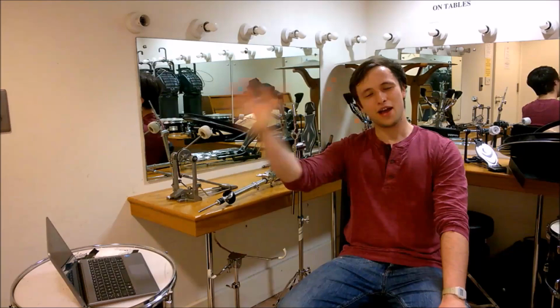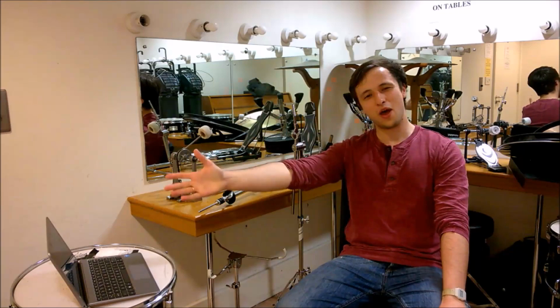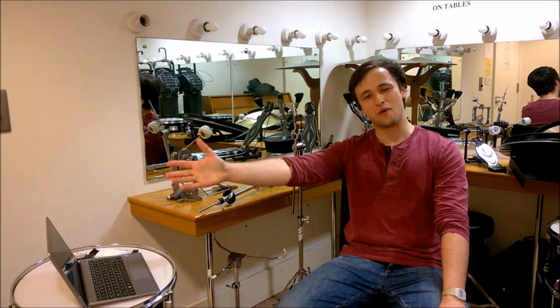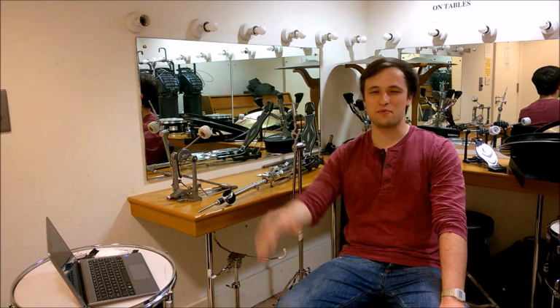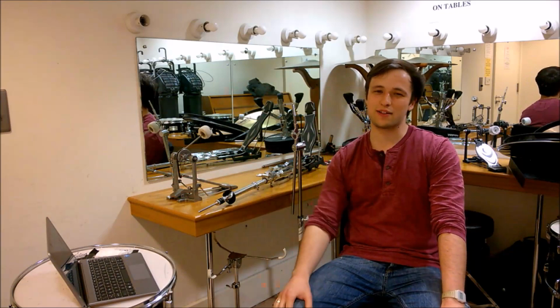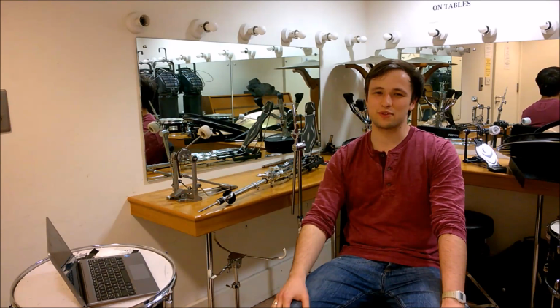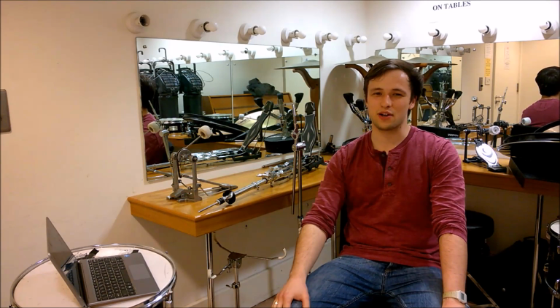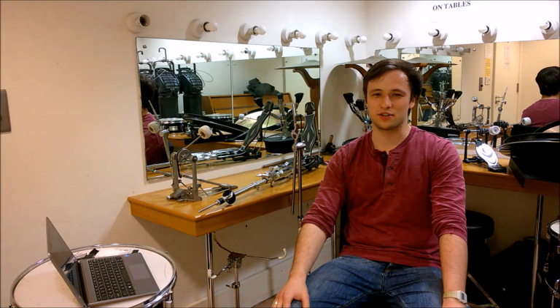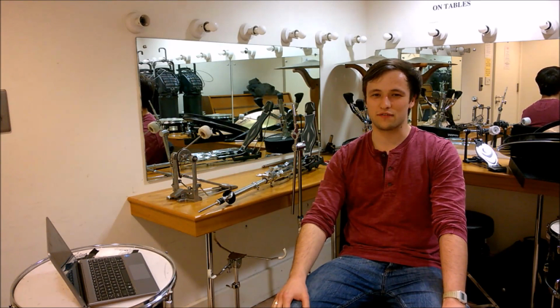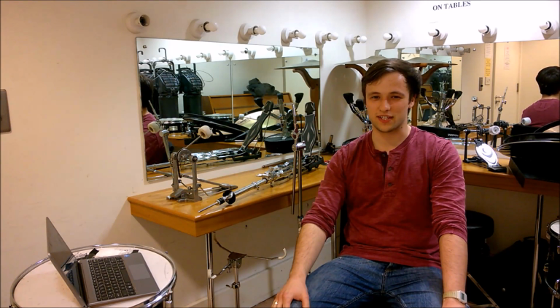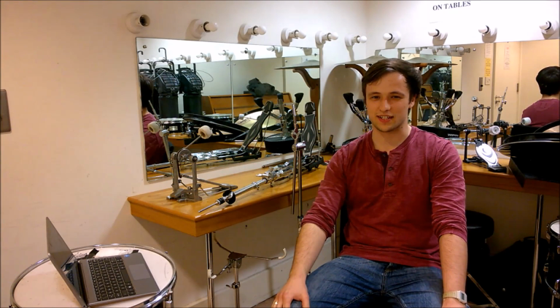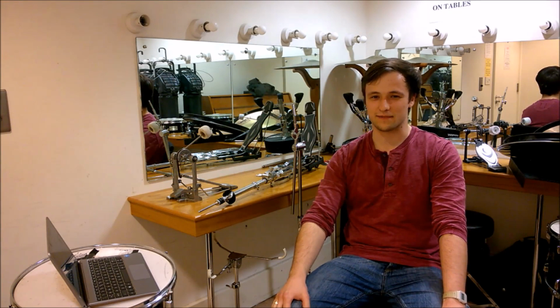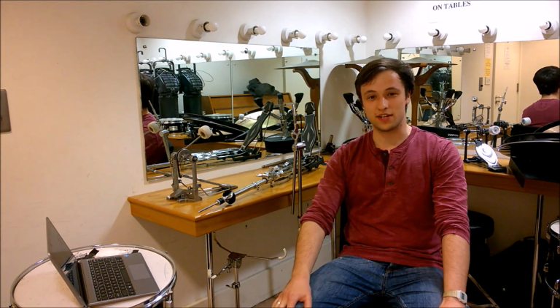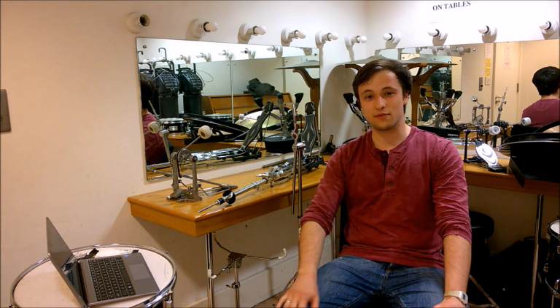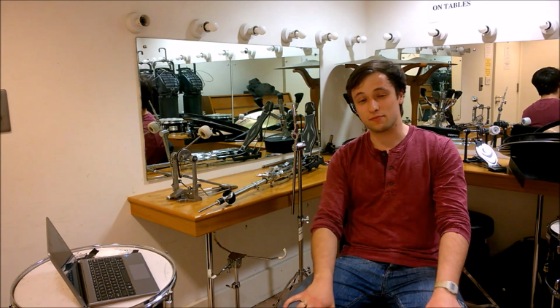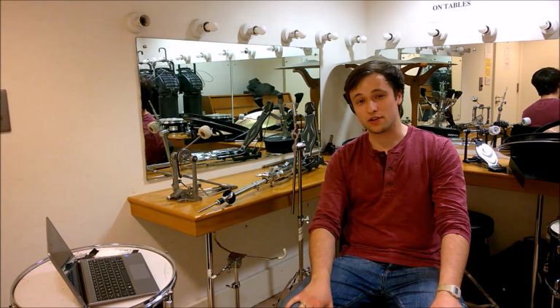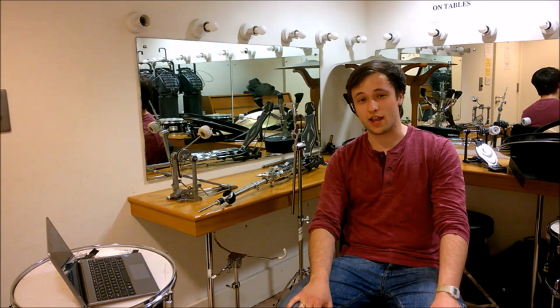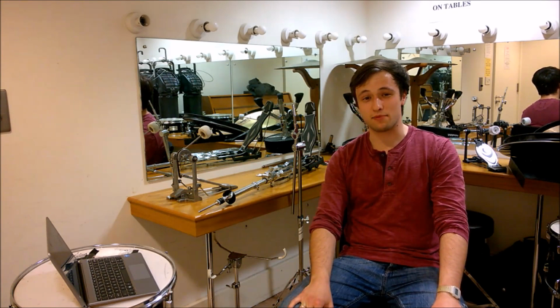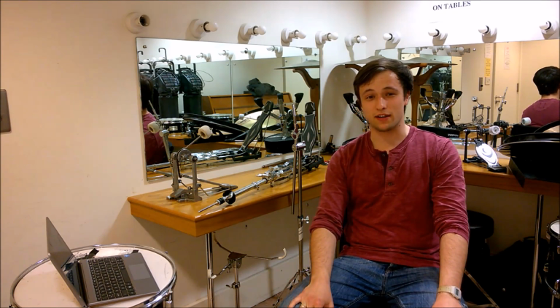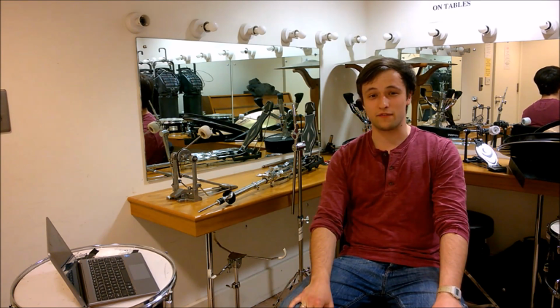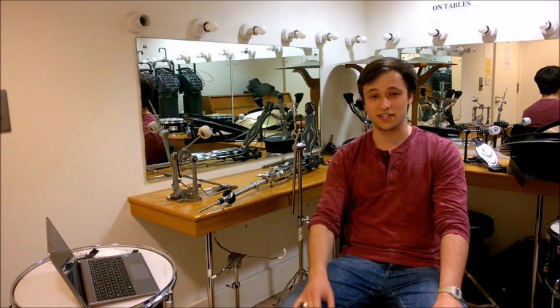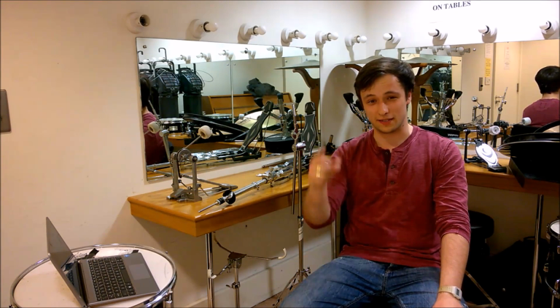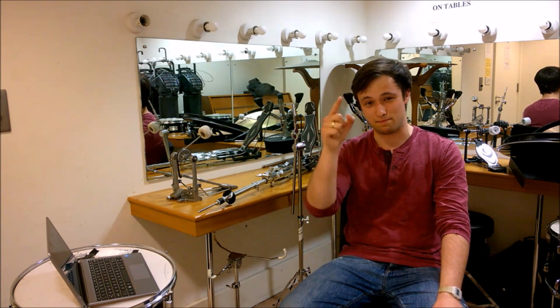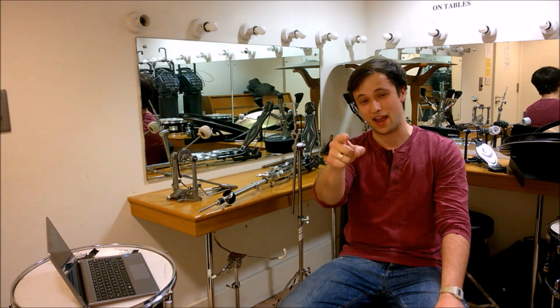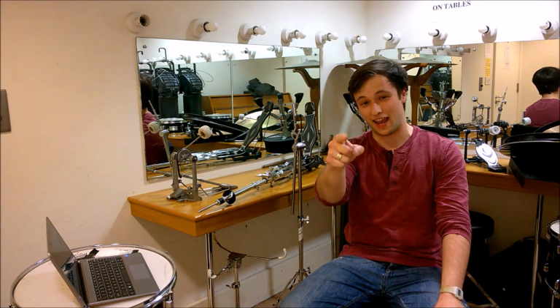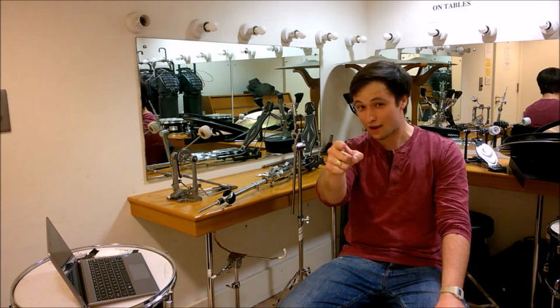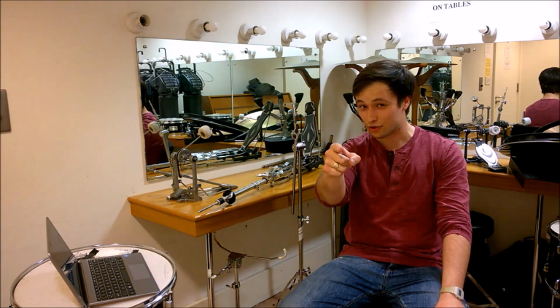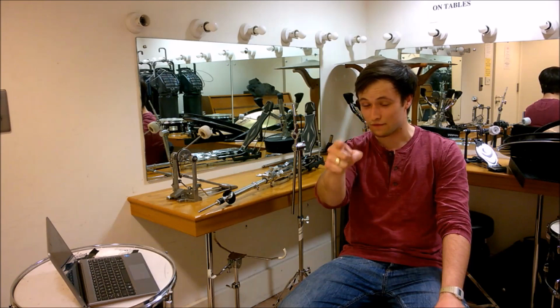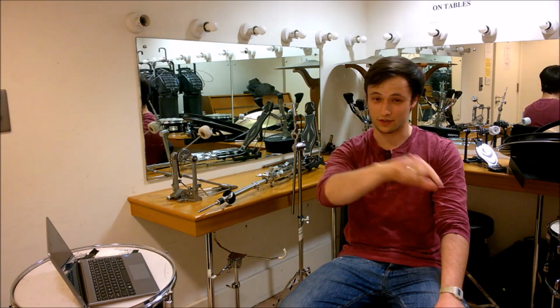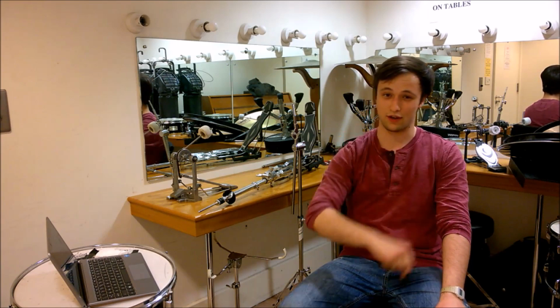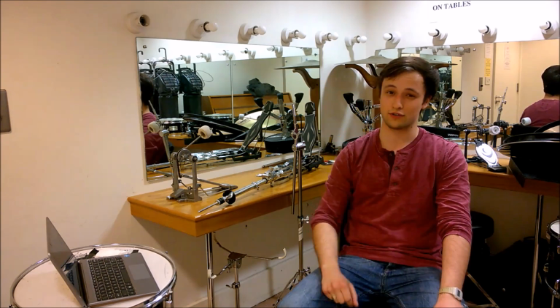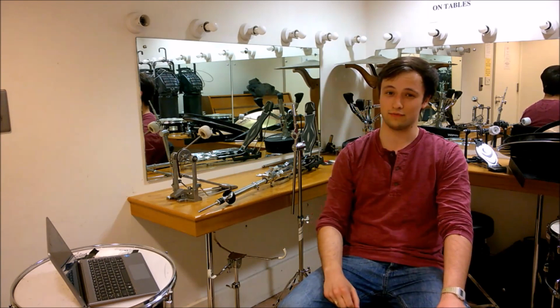Hello and welcome to Underdog Physics. Today we'll be looking at bringing physics back out of the classroom.